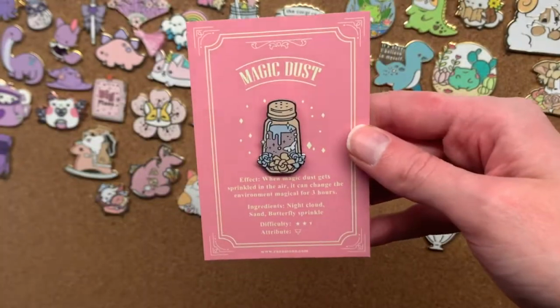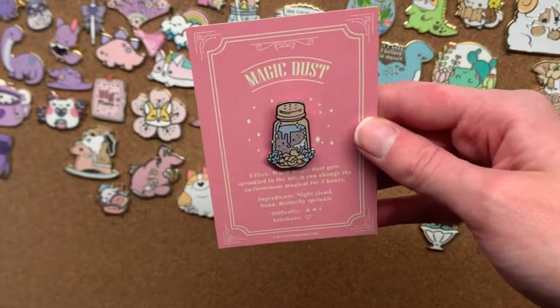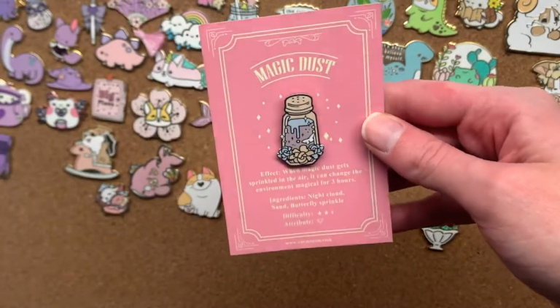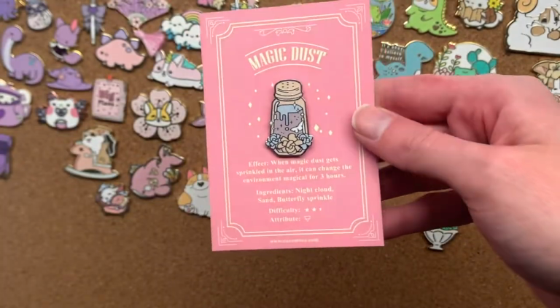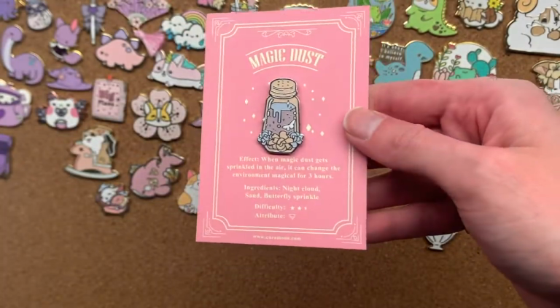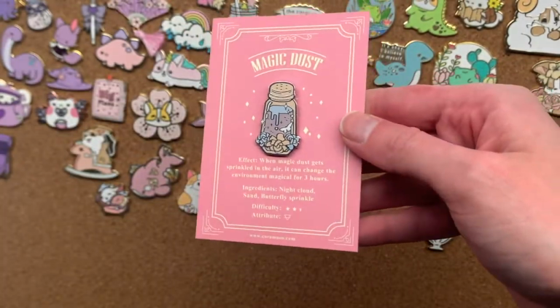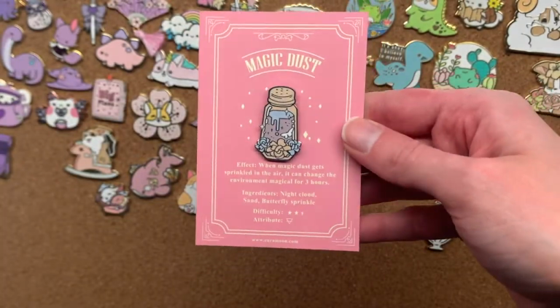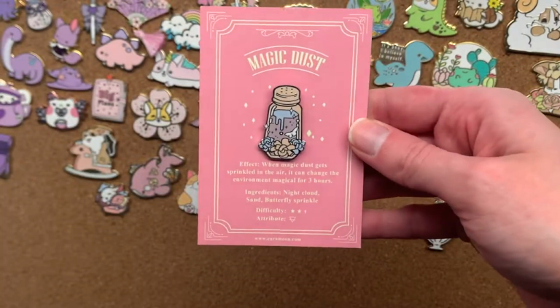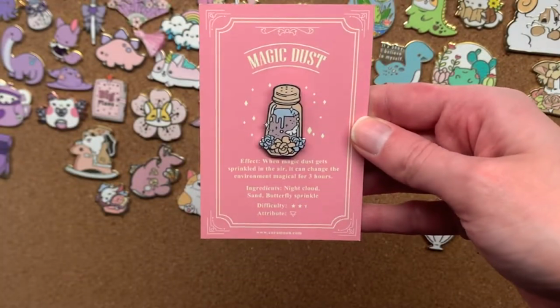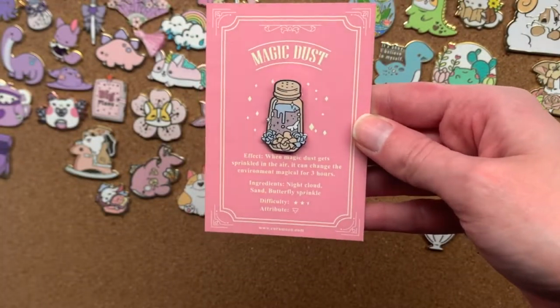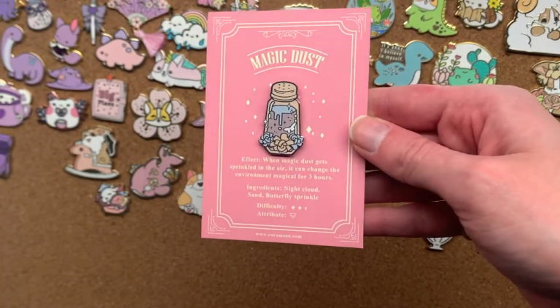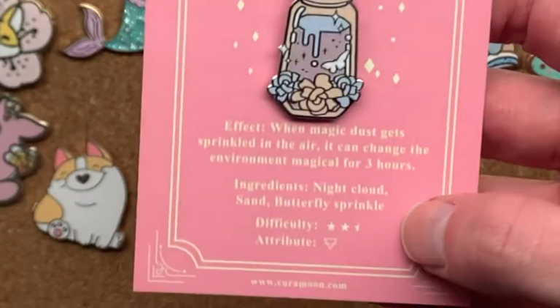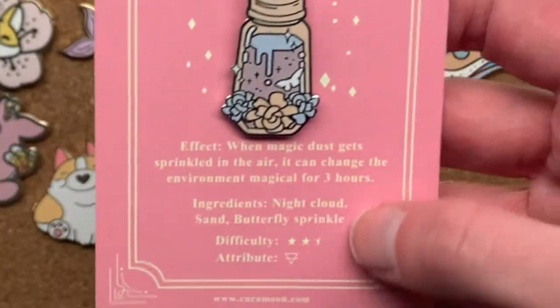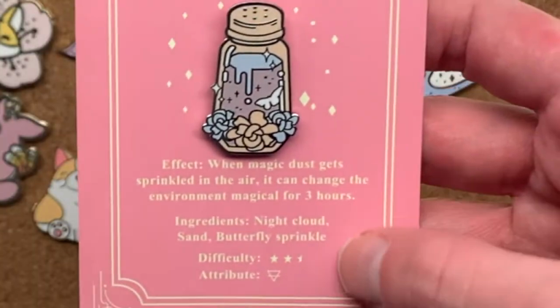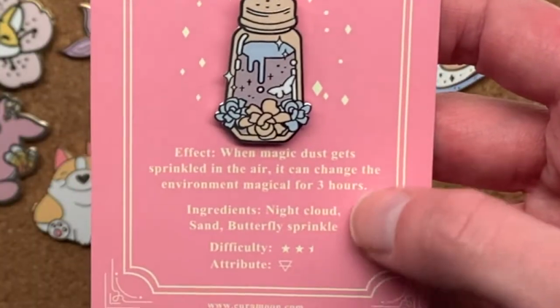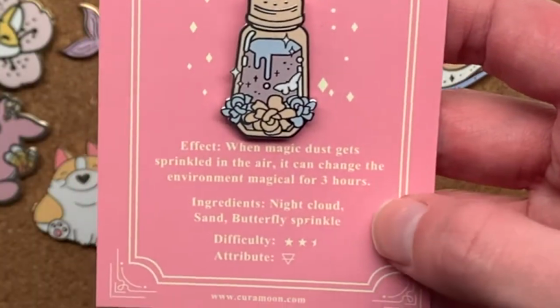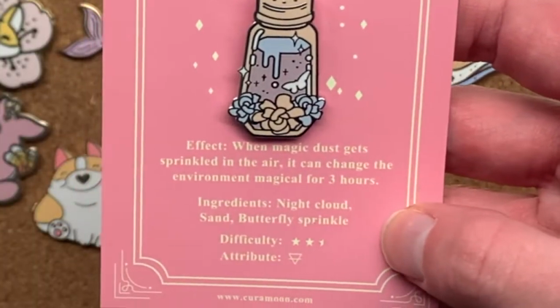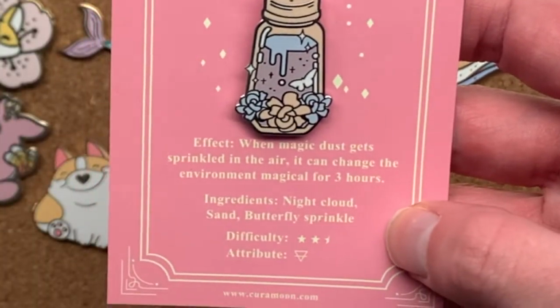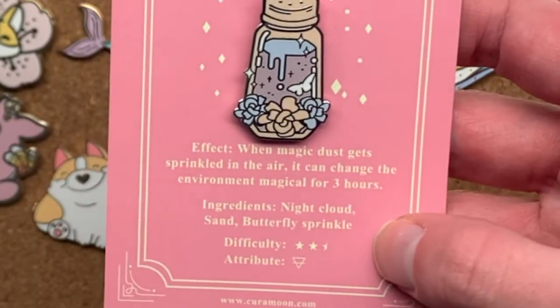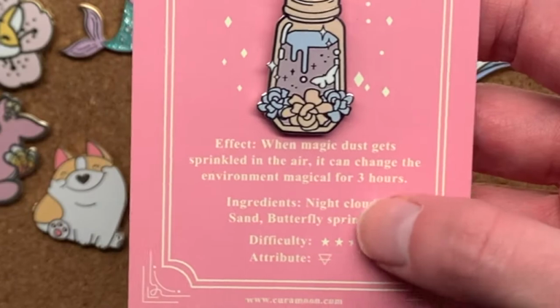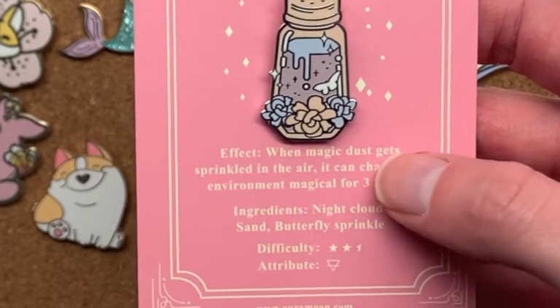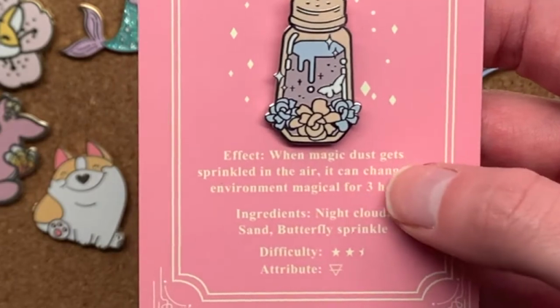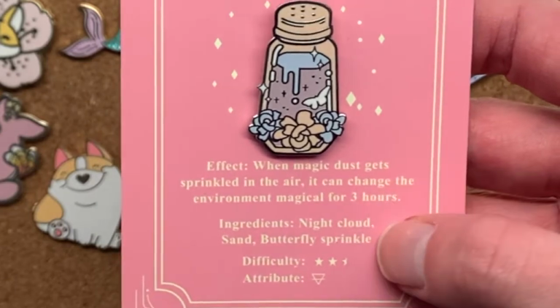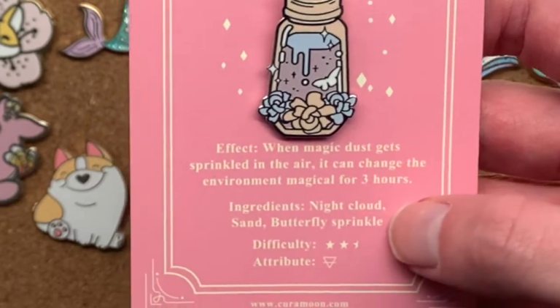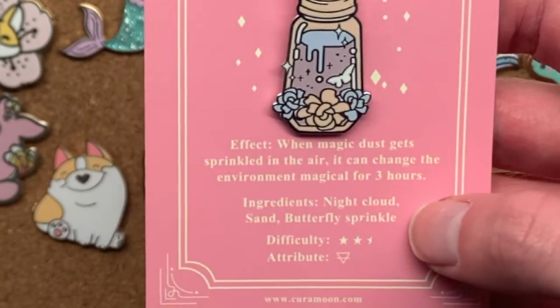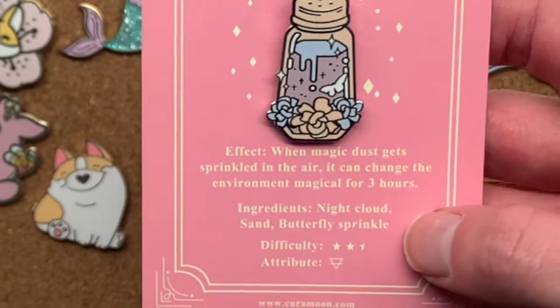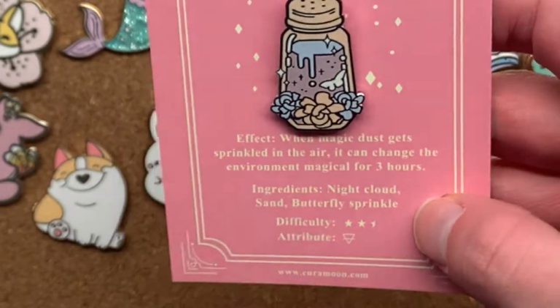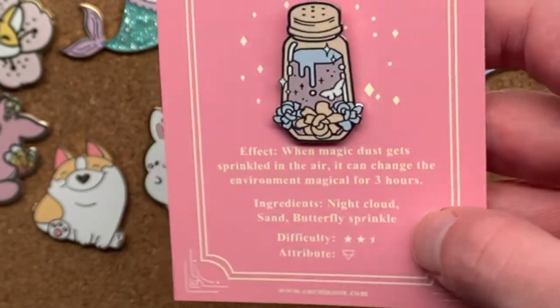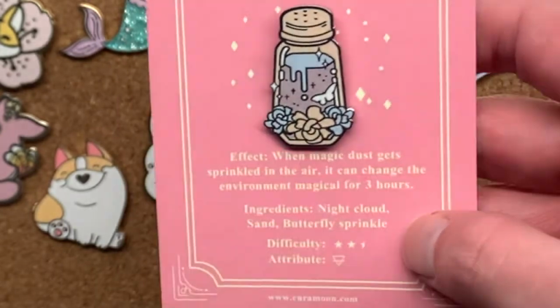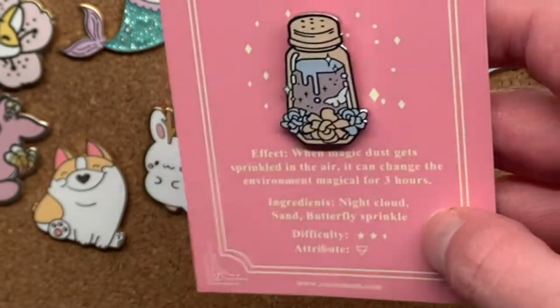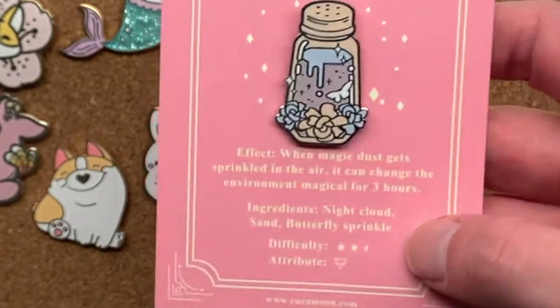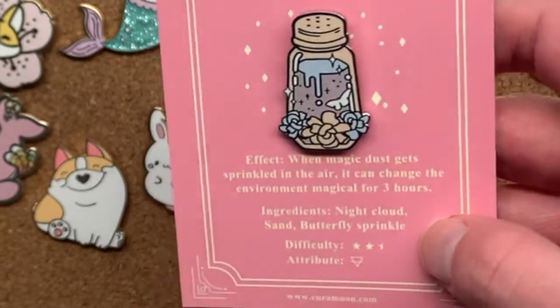The next one is a little jar of magic dust. The backing card has this cute little thing where it says the effect, the ingredients, and I just think that's really cute.